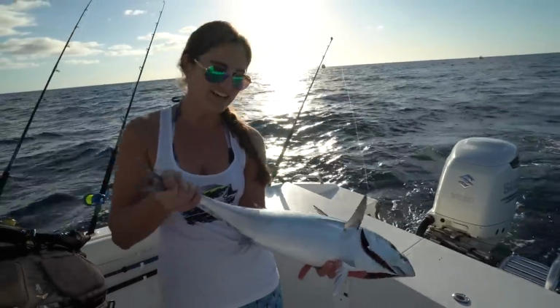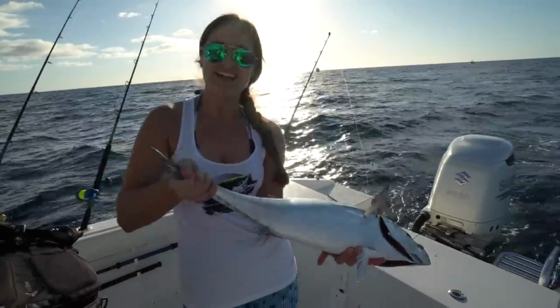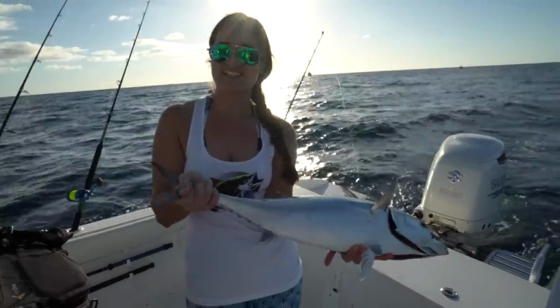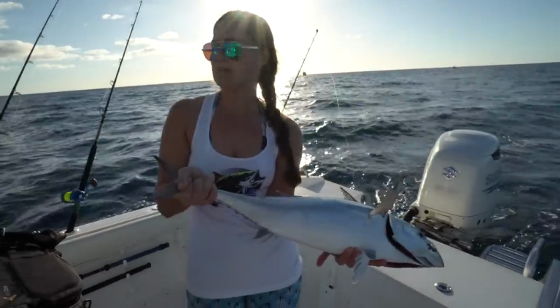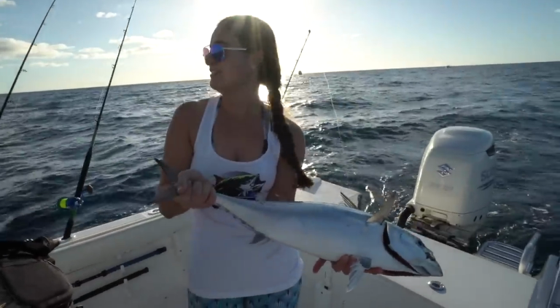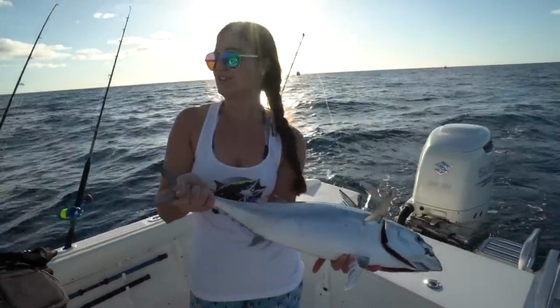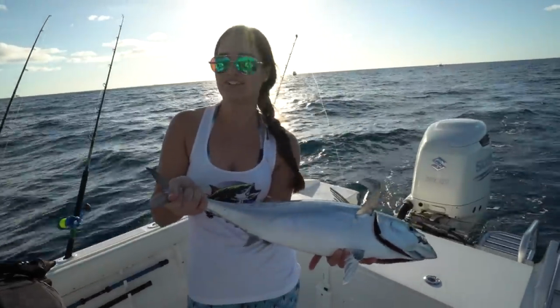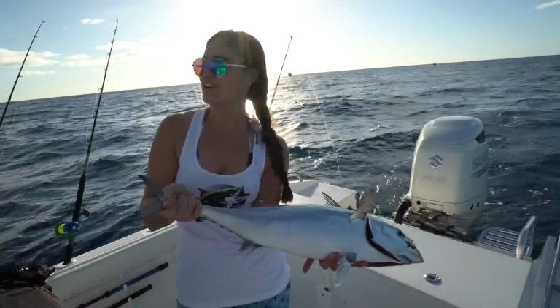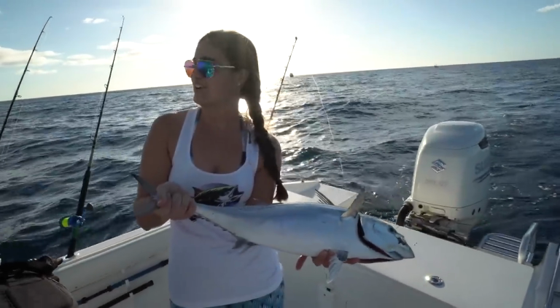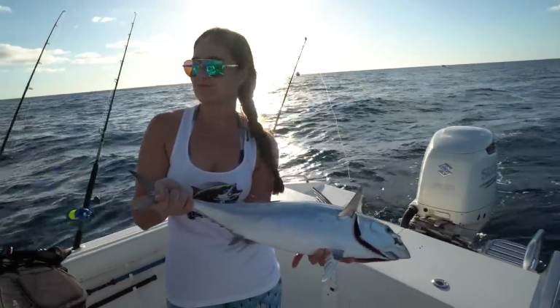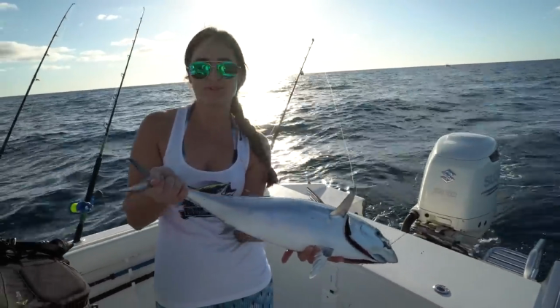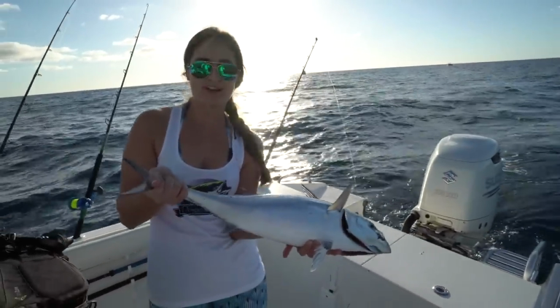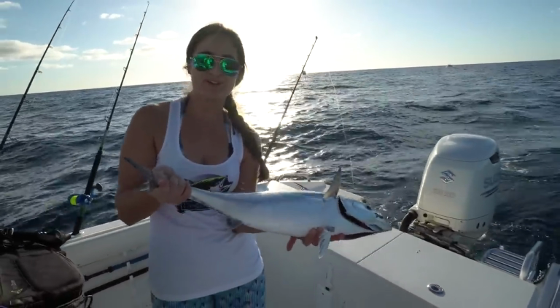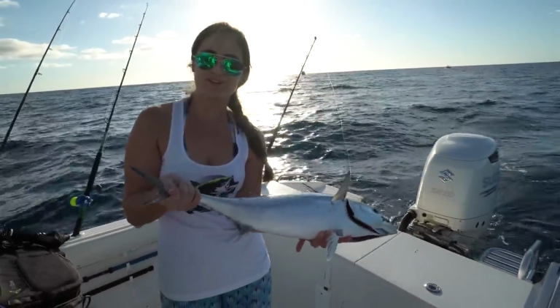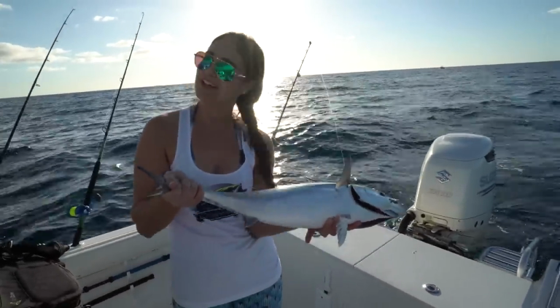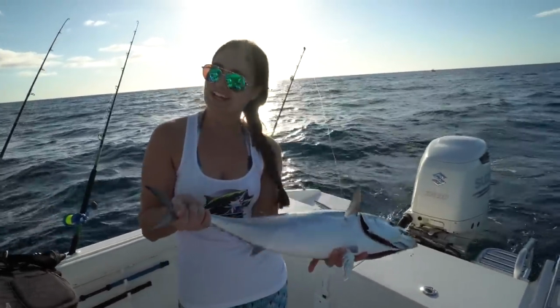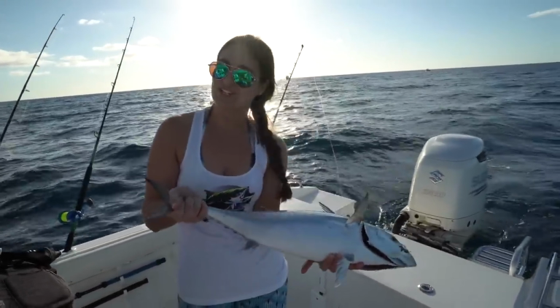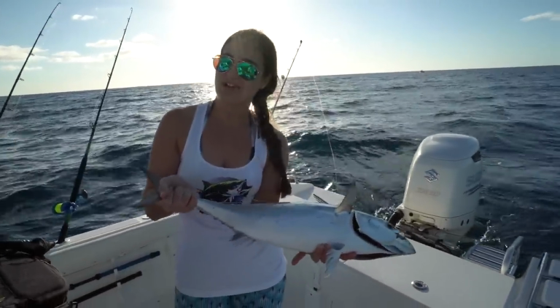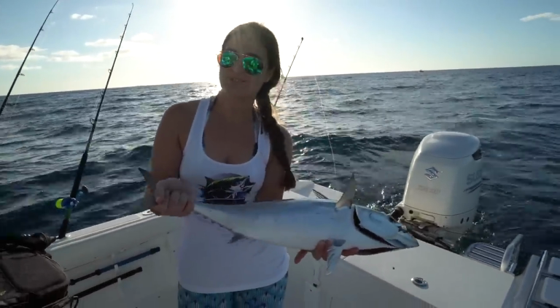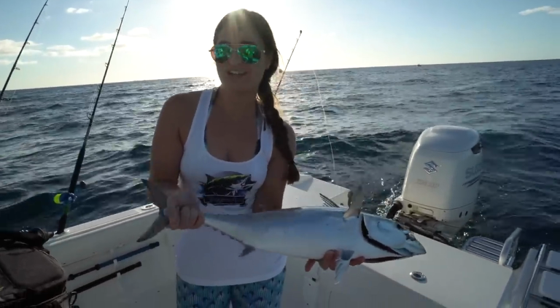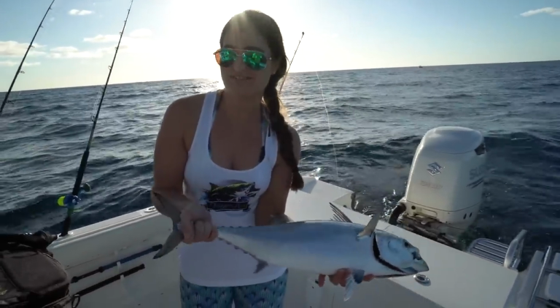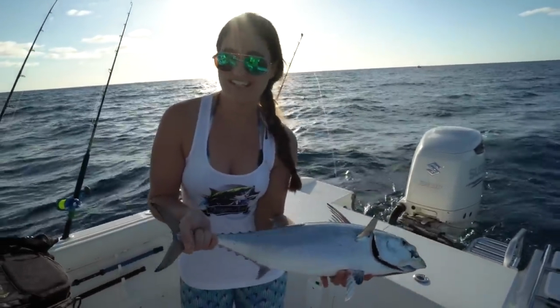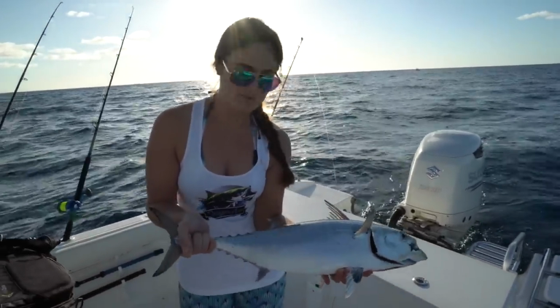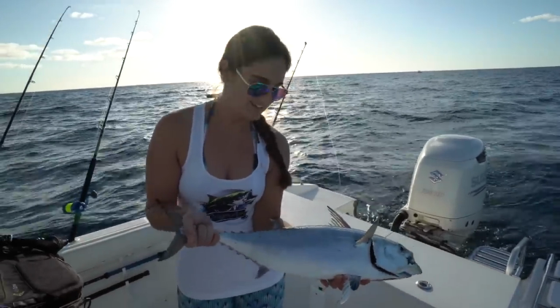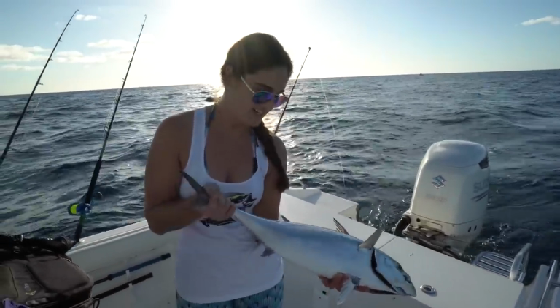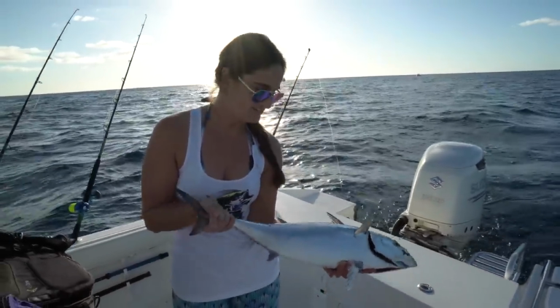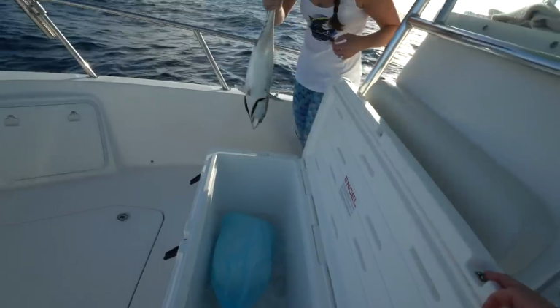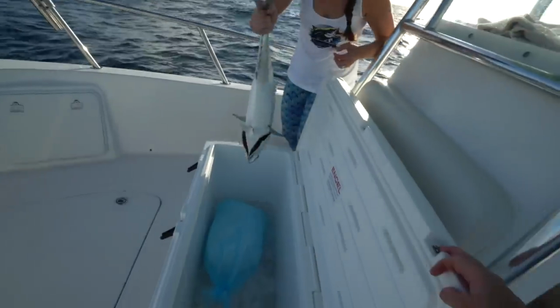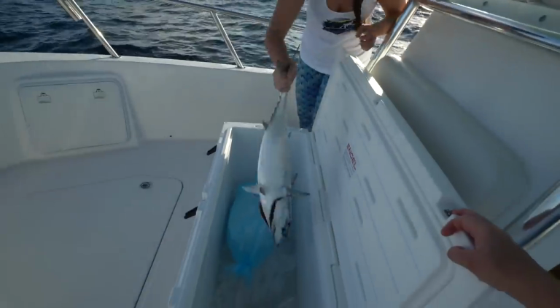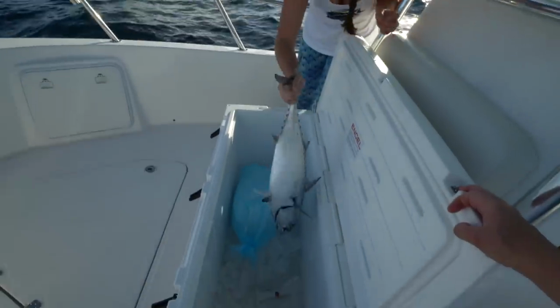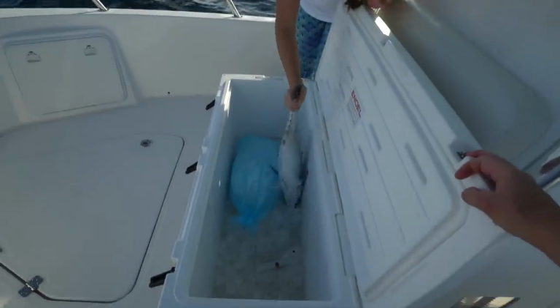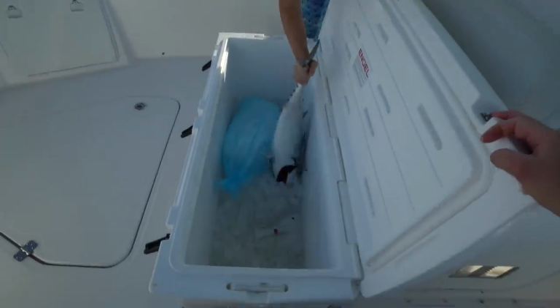He's going in the cooler, going to be bait for later, and also for my grandma who catches crabs, which you guys have seen in a past video. So going in the cooler.